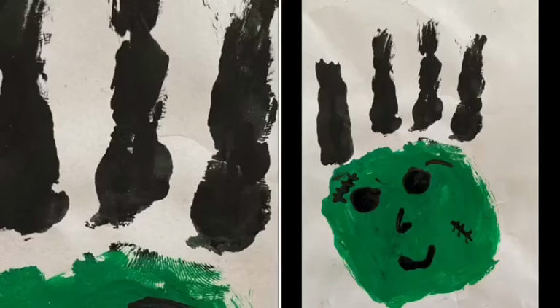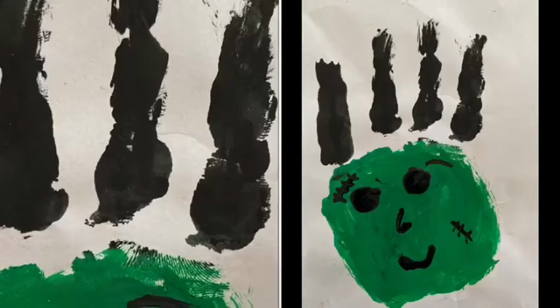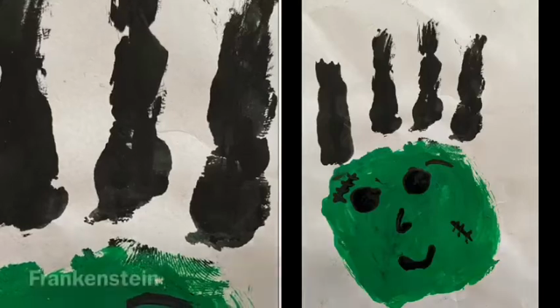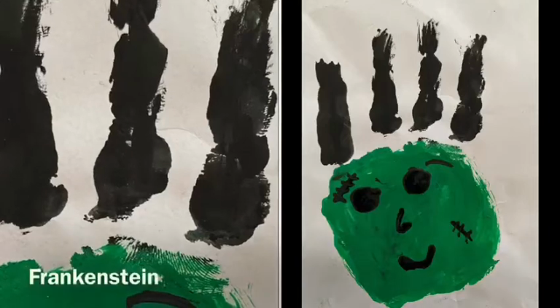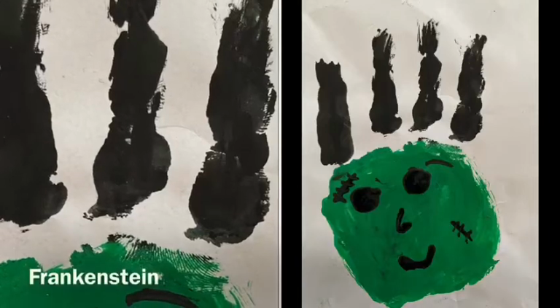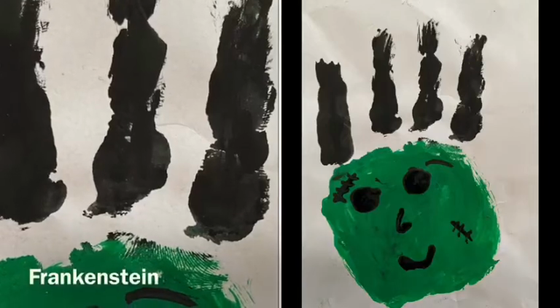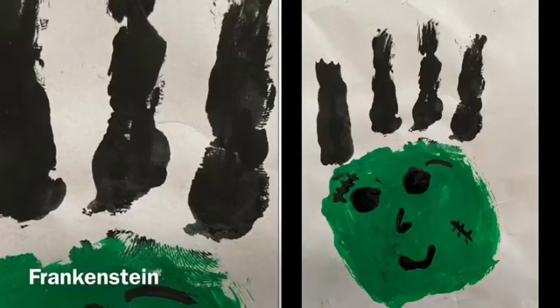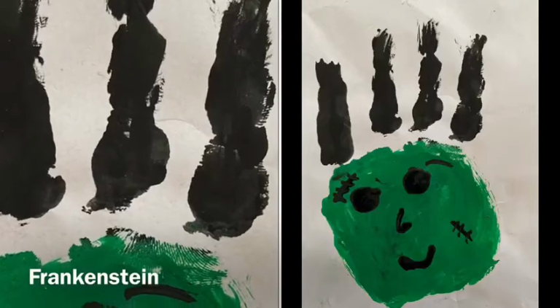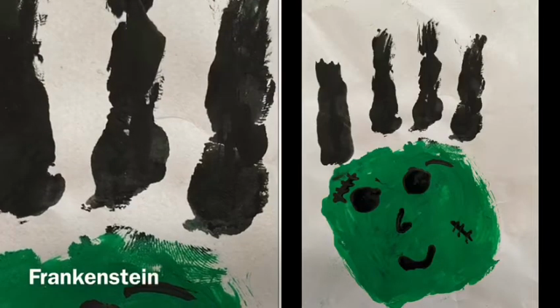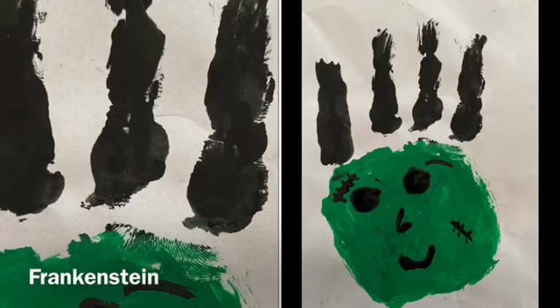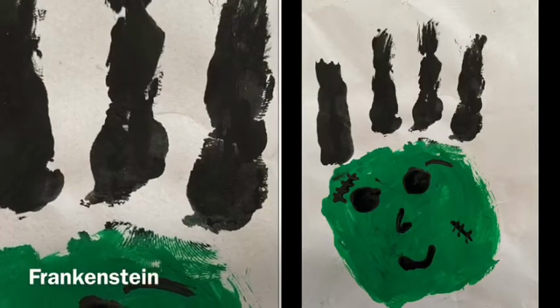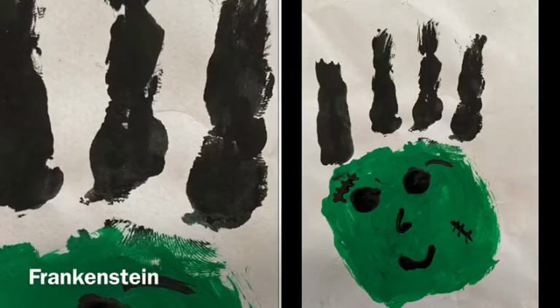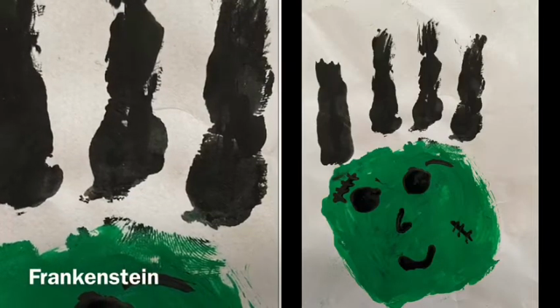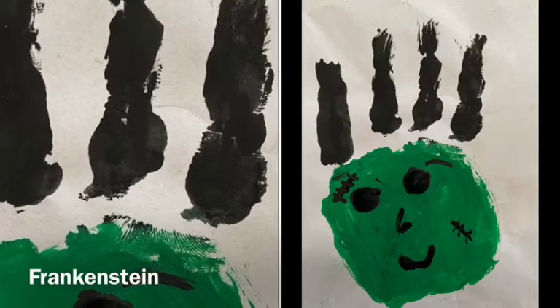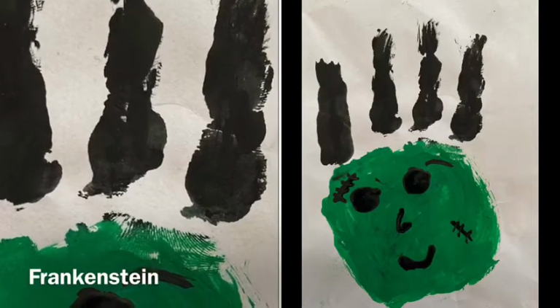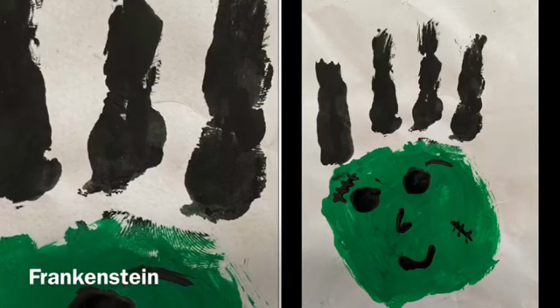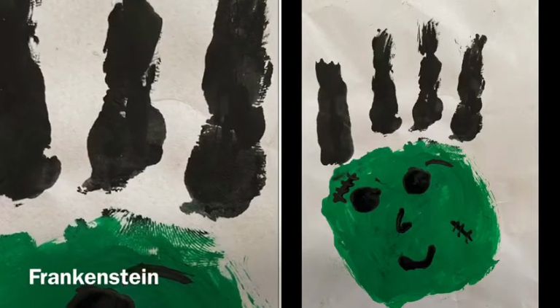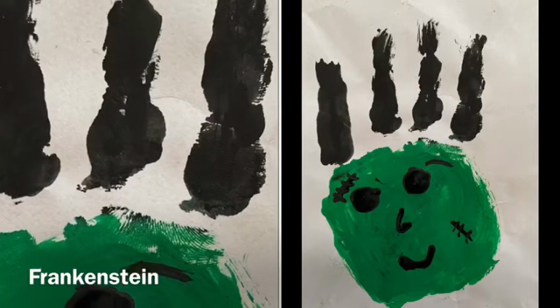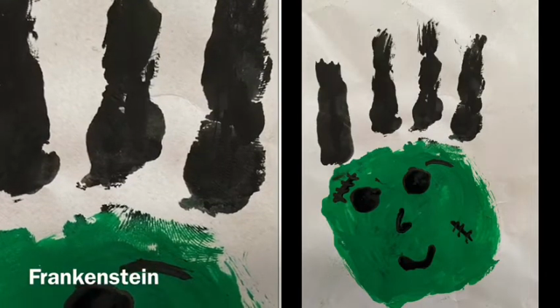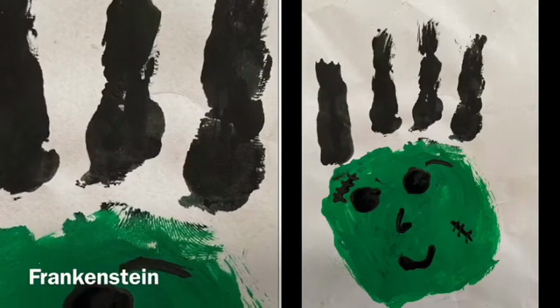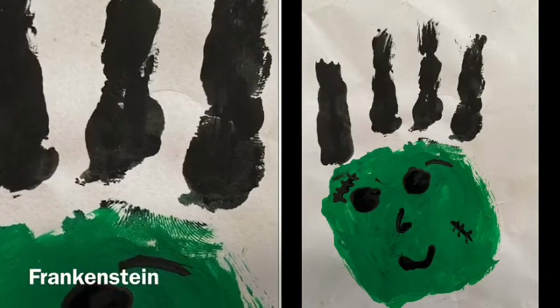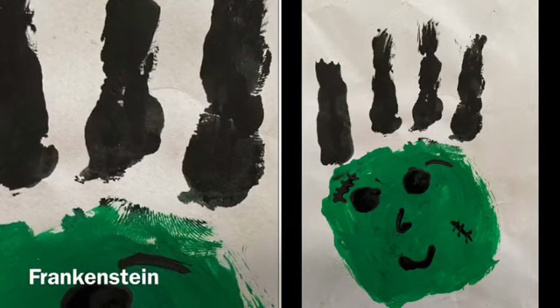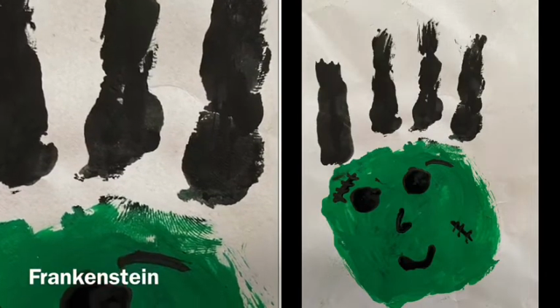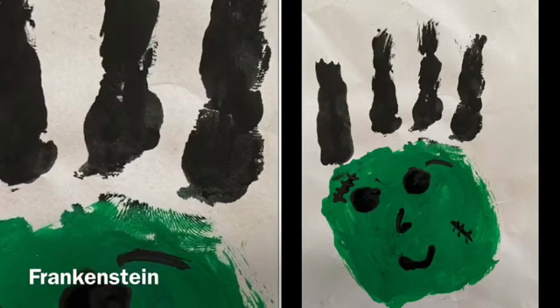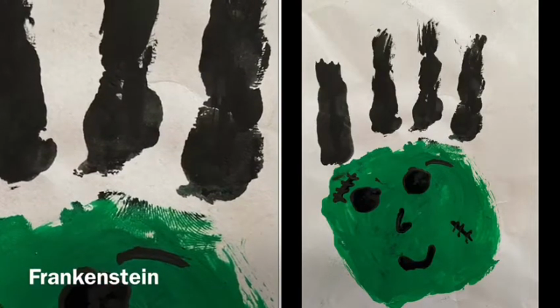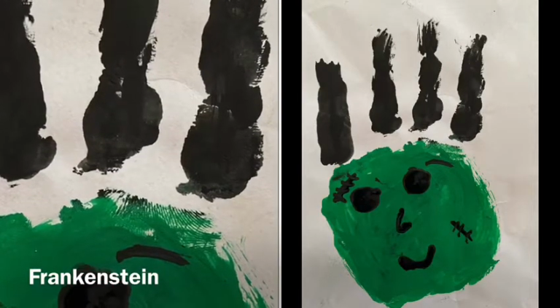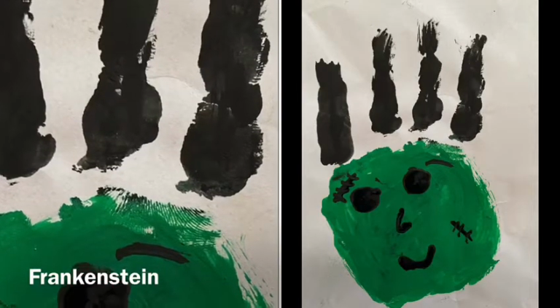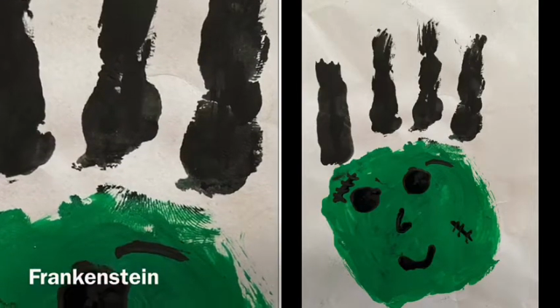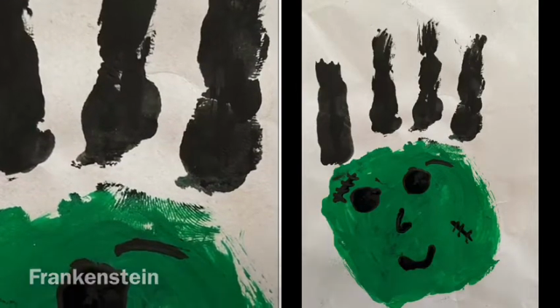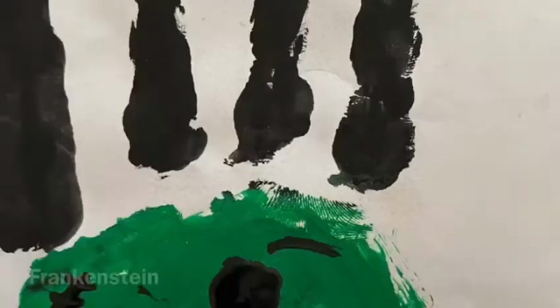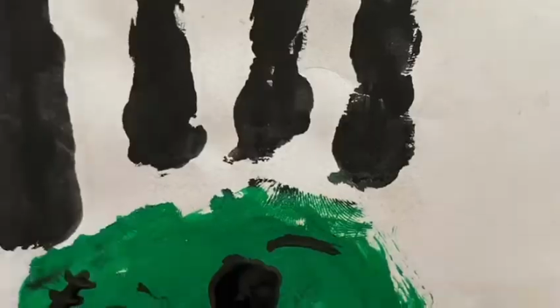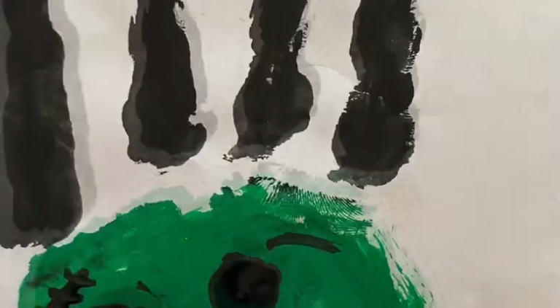Welcome to my channel. Today I am going to teach you how to make Frankenstein step by step.